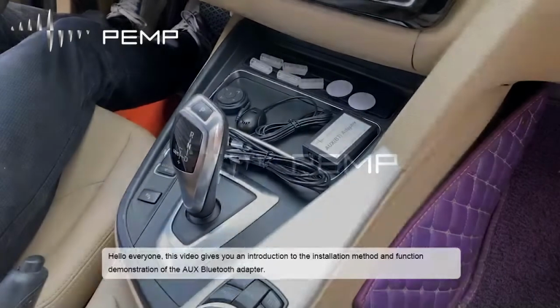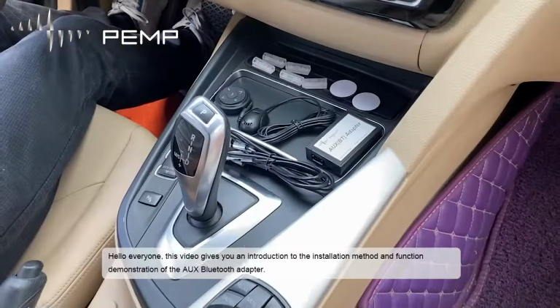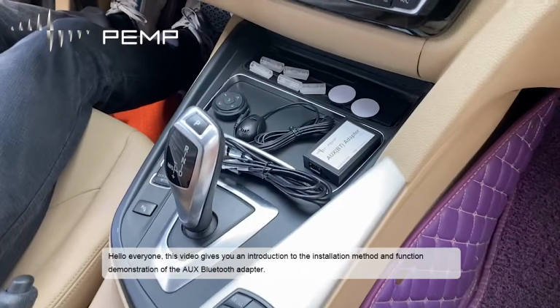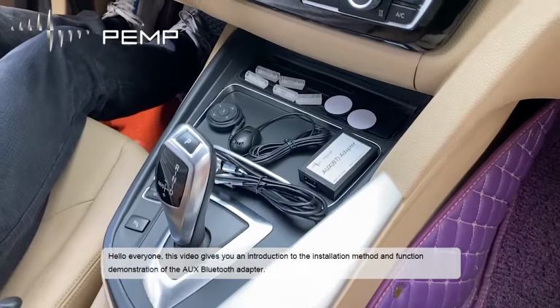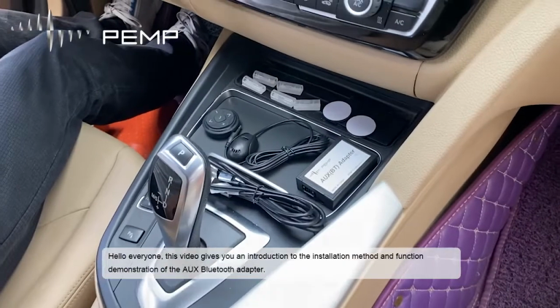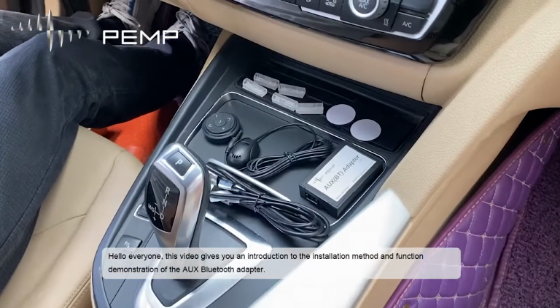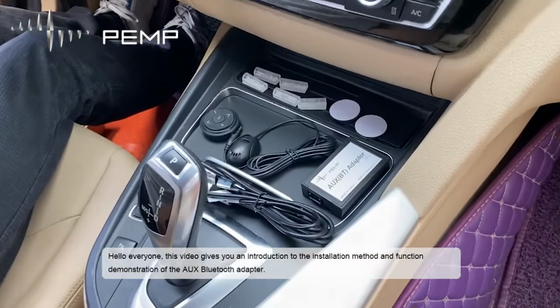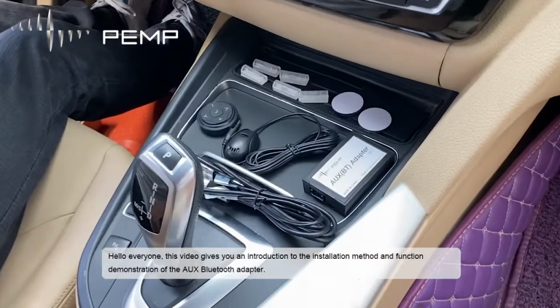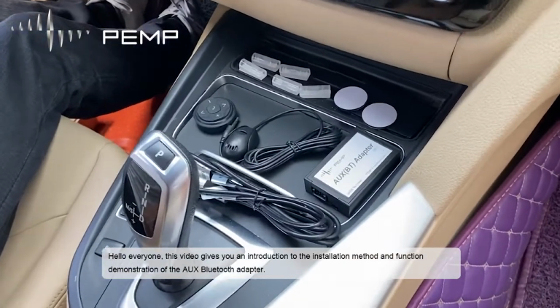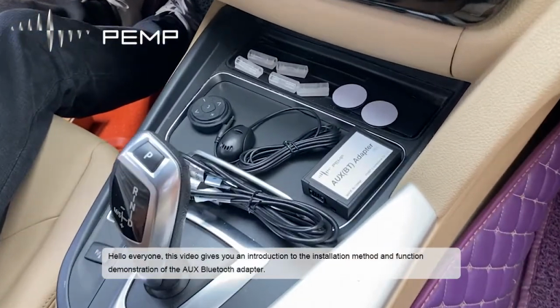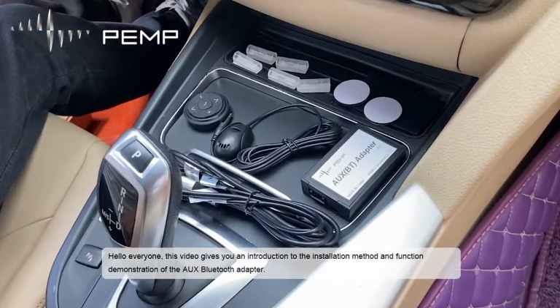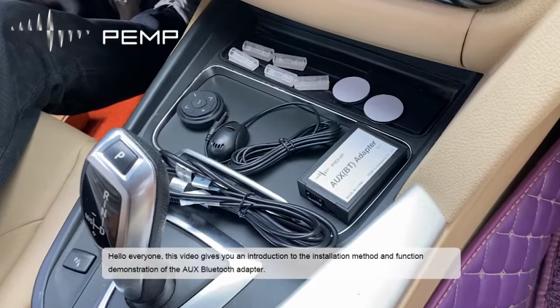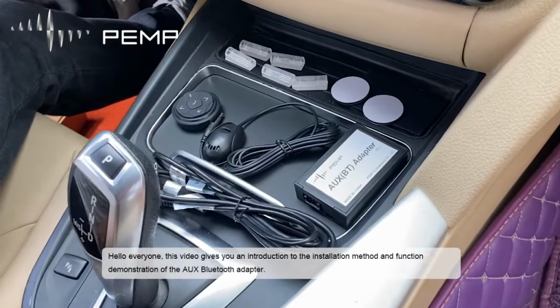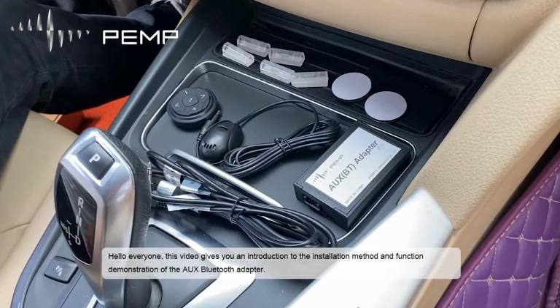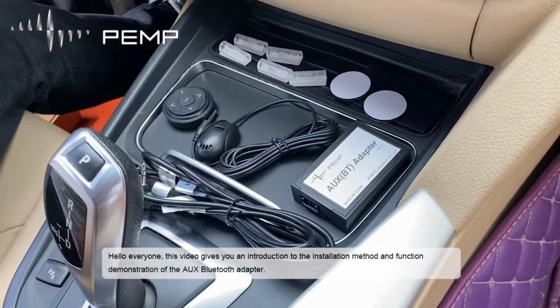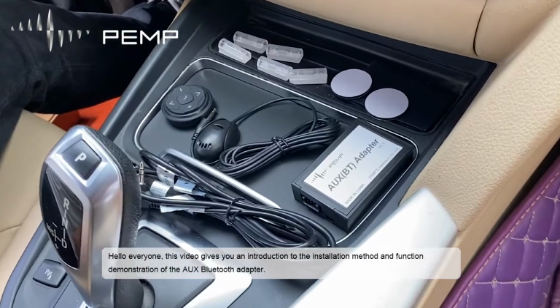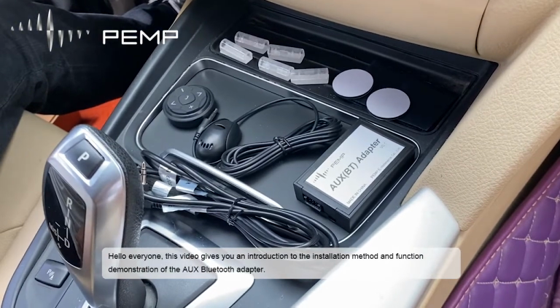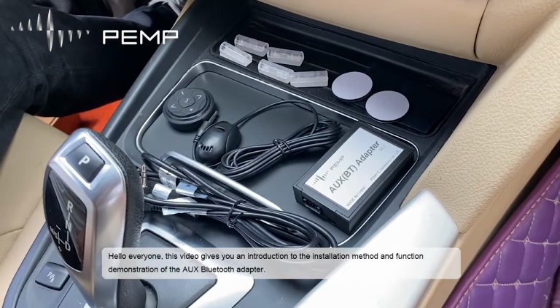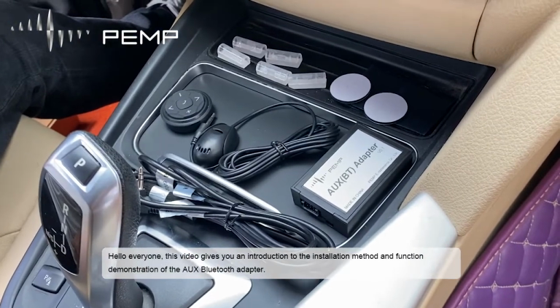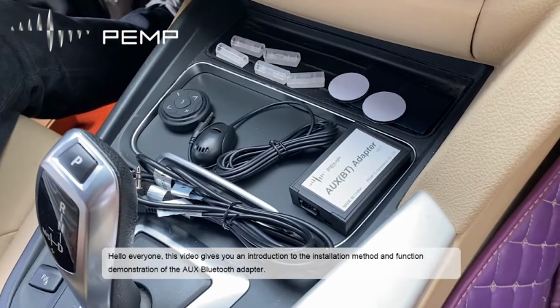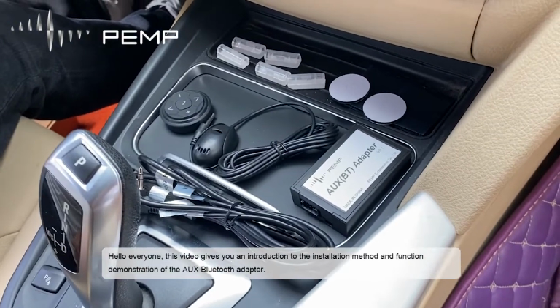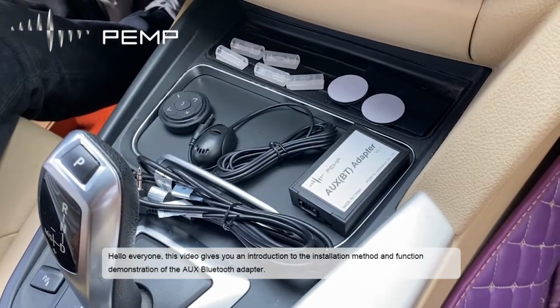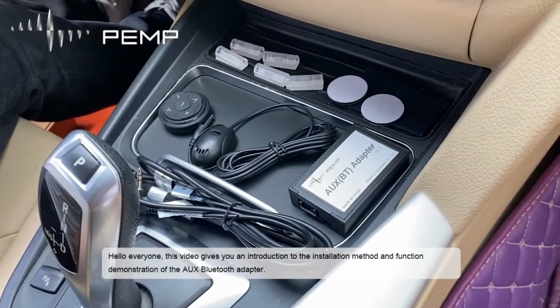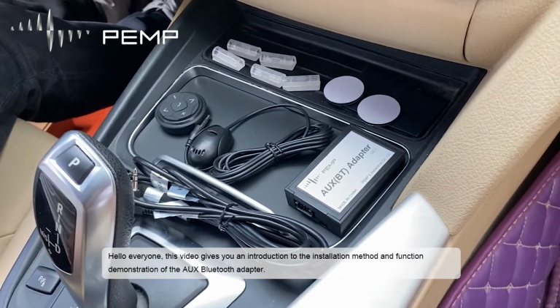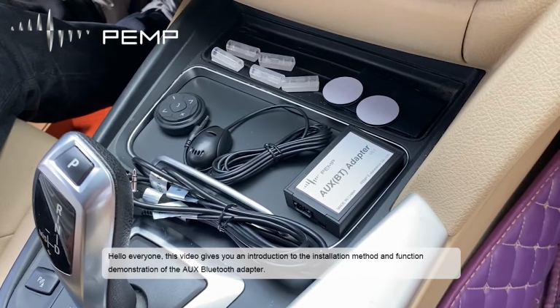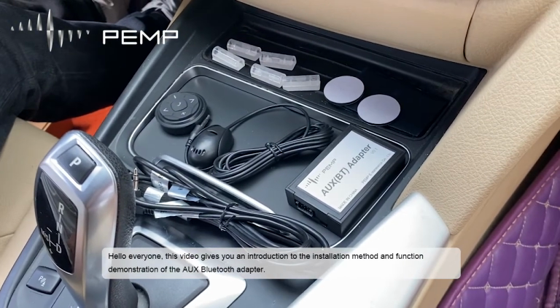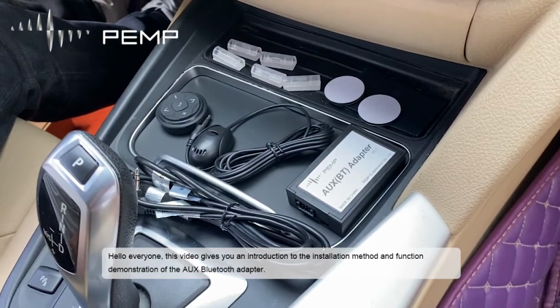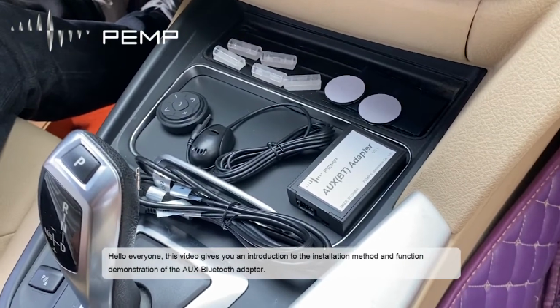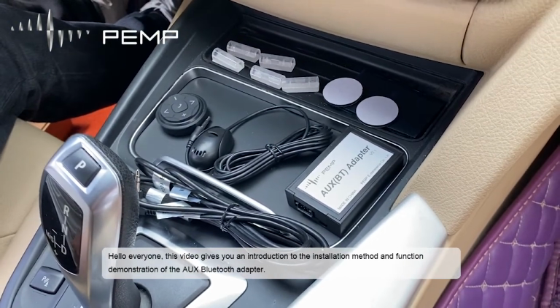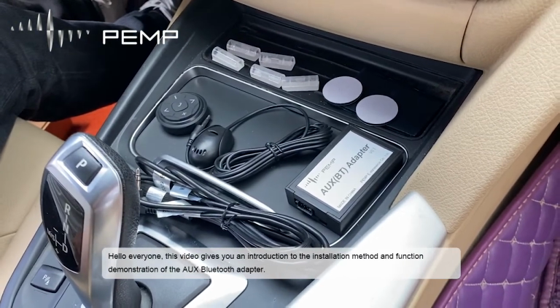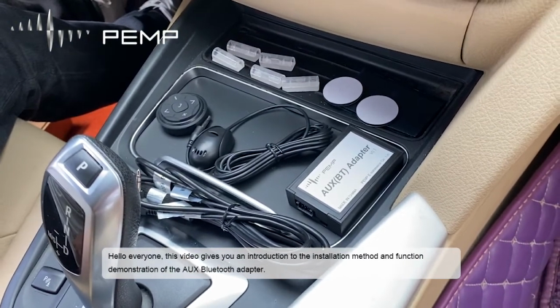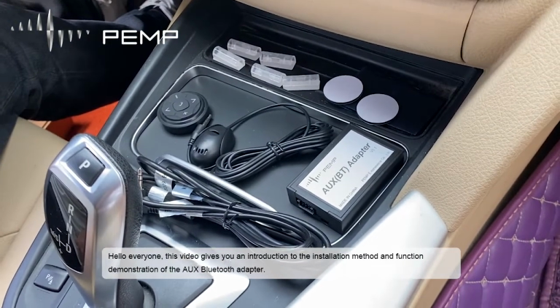Hello everyone, this video gives you an introduction to the installation method and function demonstration of the AUX Bluetooth Adapter.